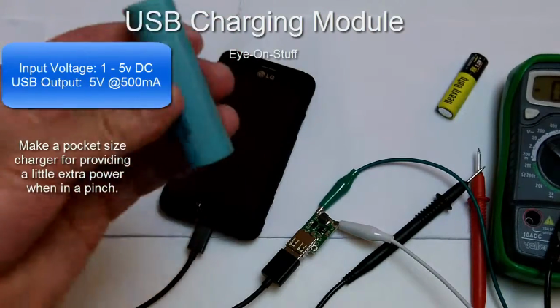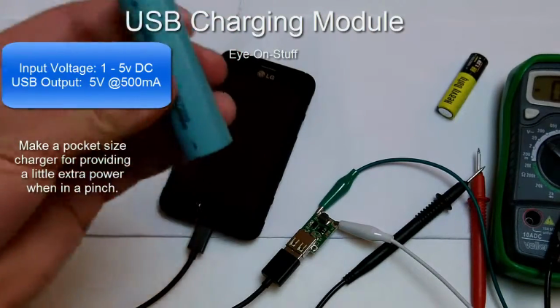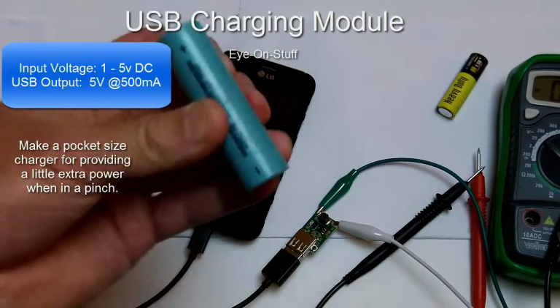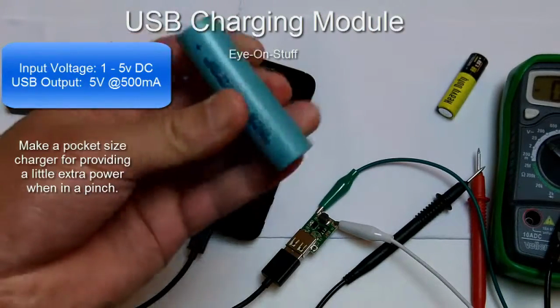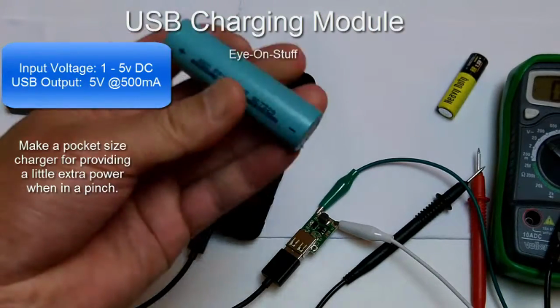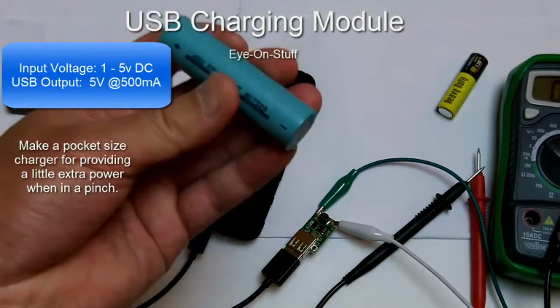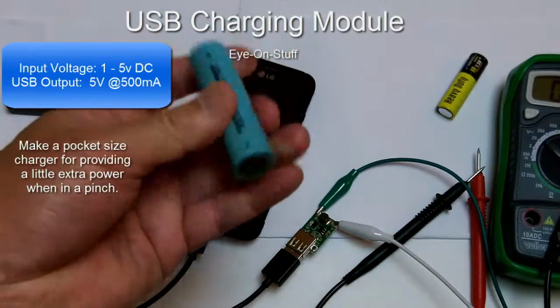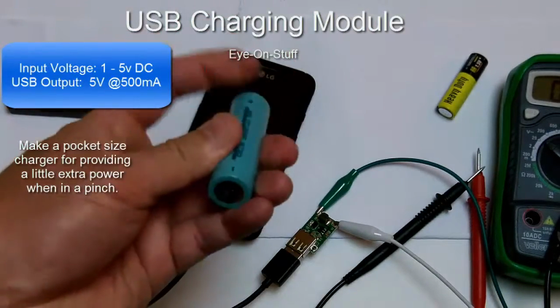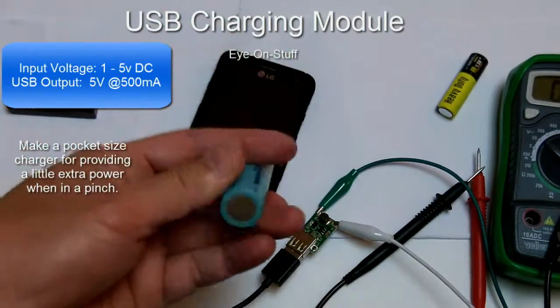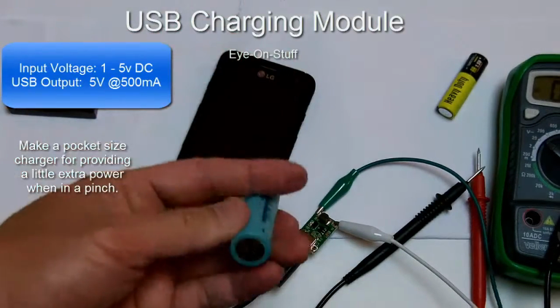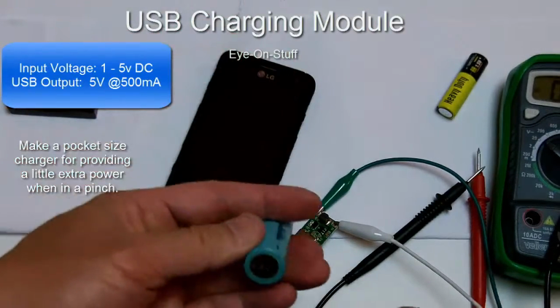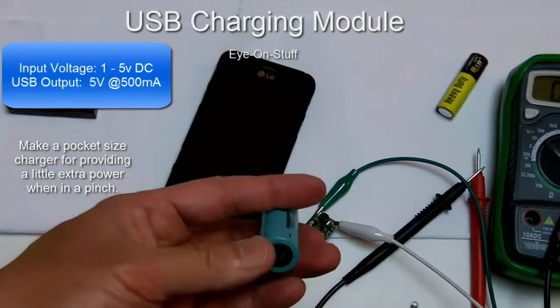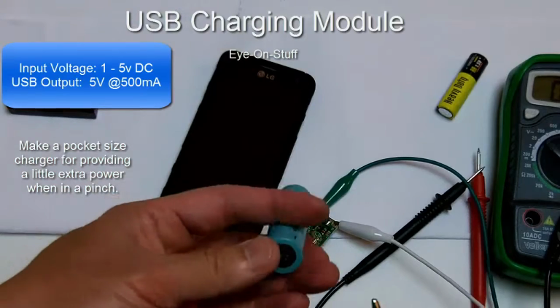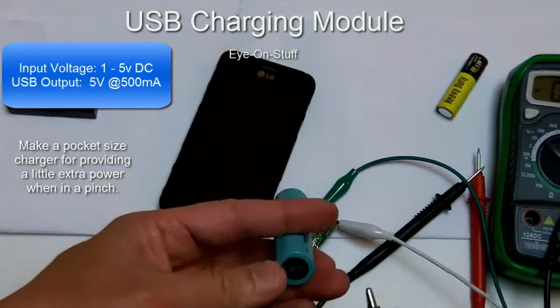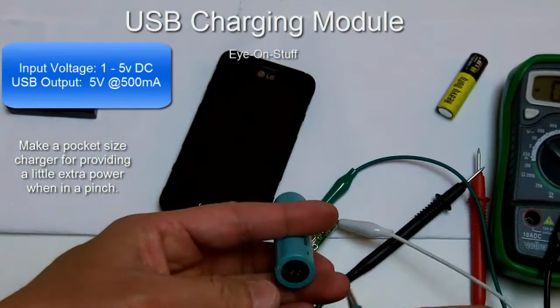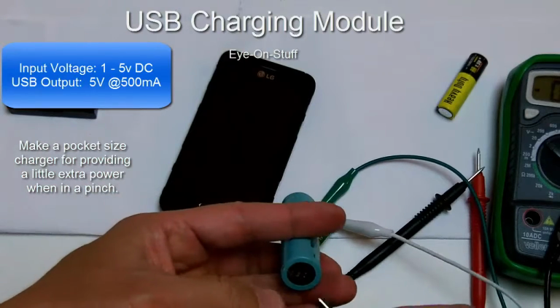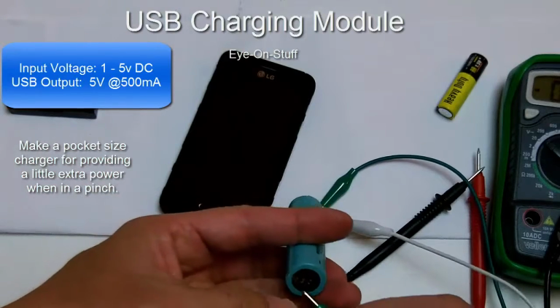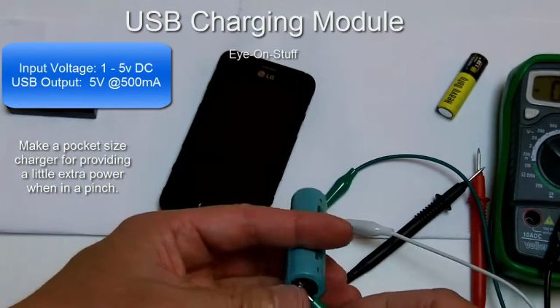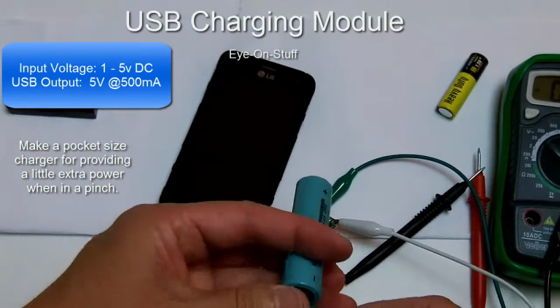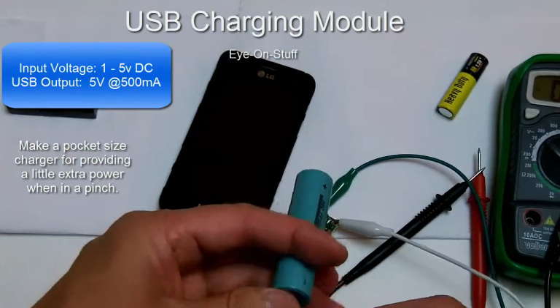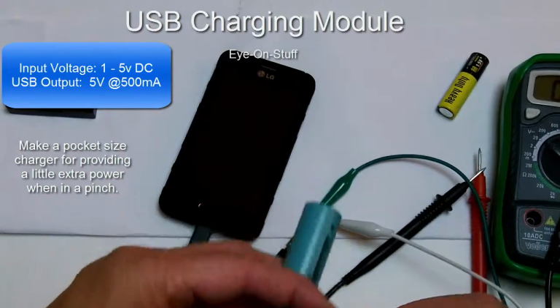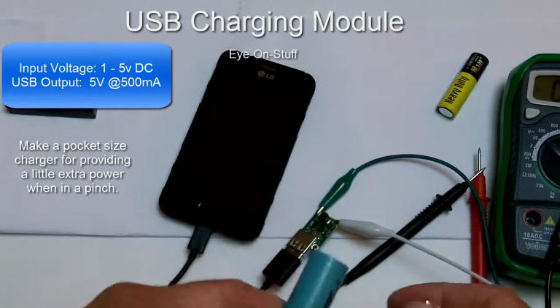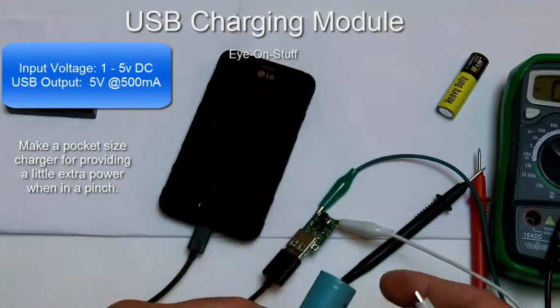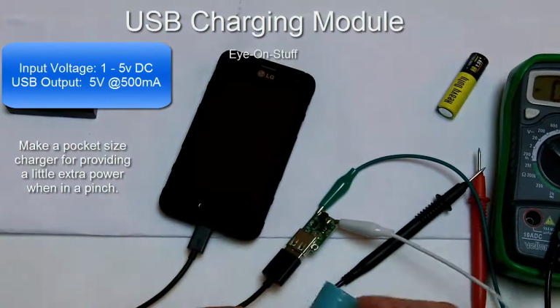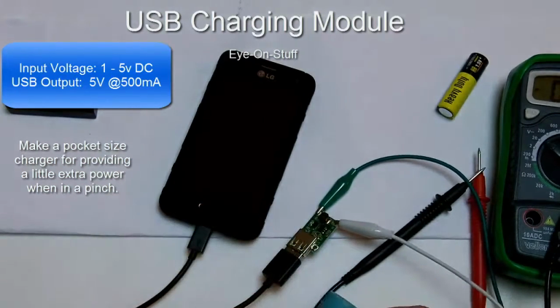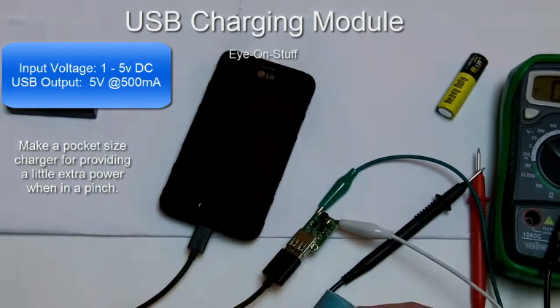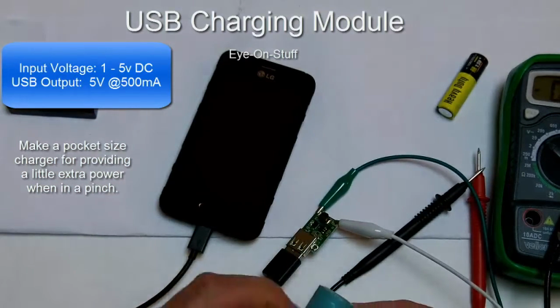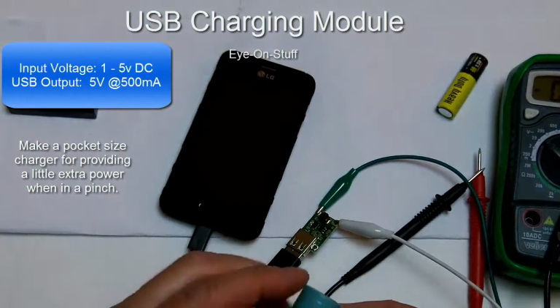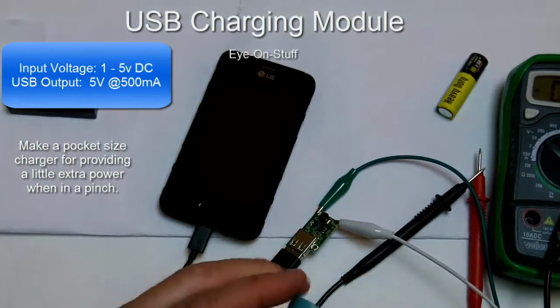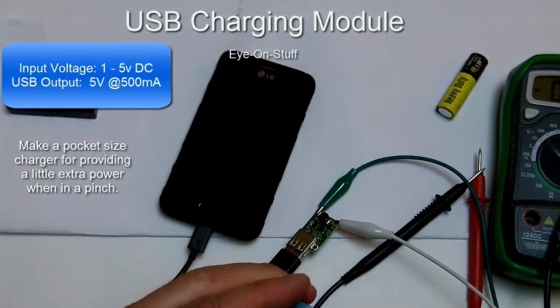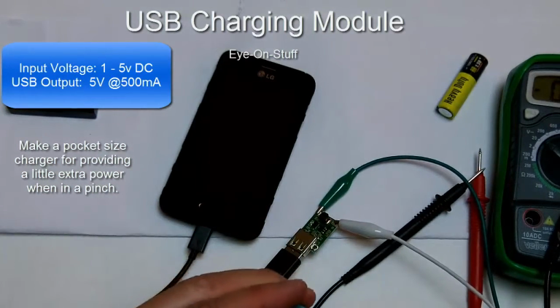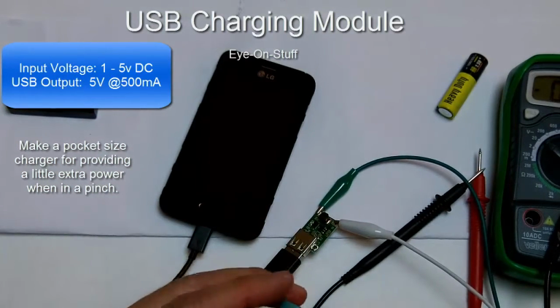I just disconnected it. Now I'm going to go ahead and try the 18650 lithium-ion battery, and it should start charging as well.